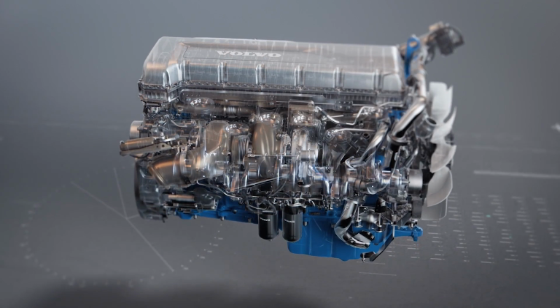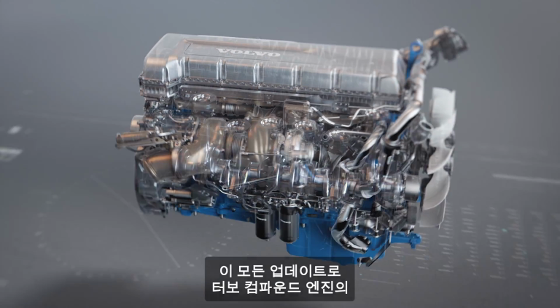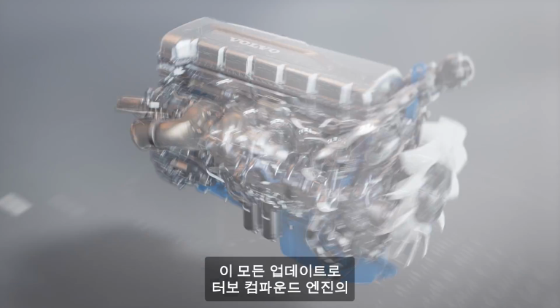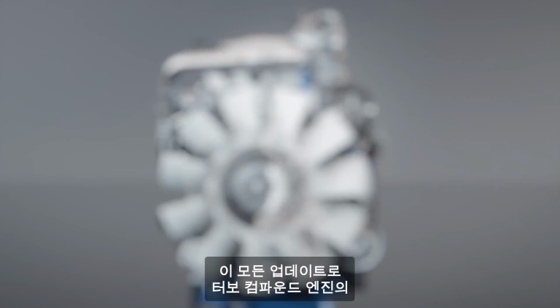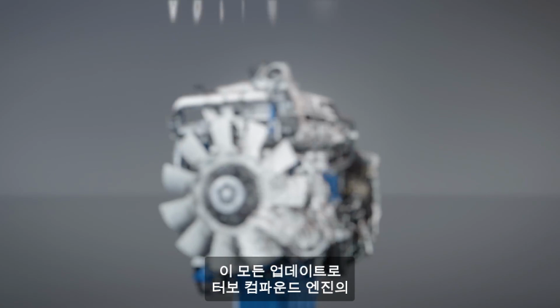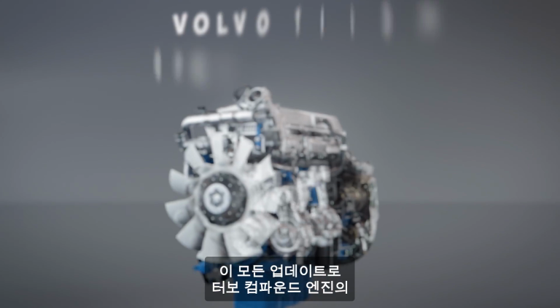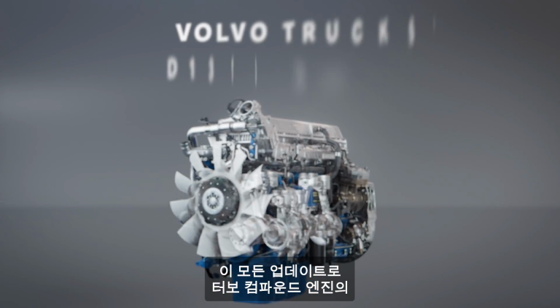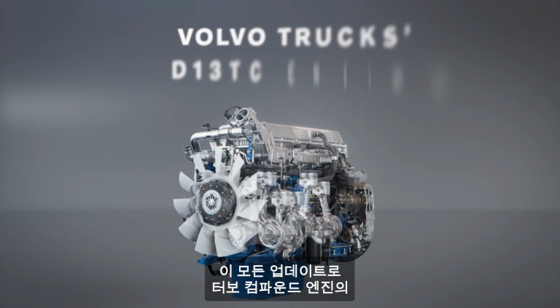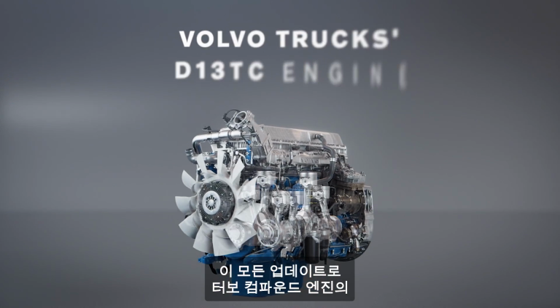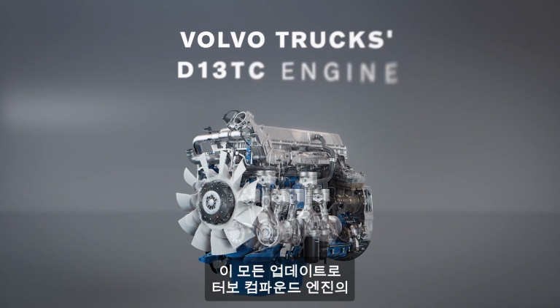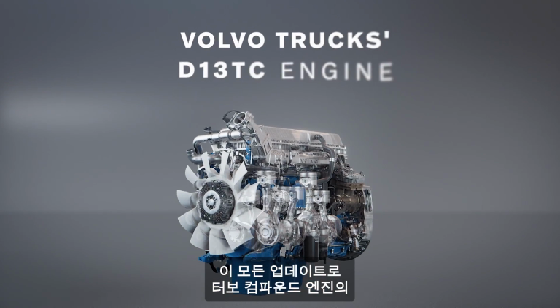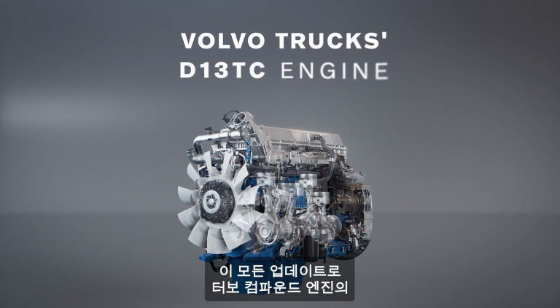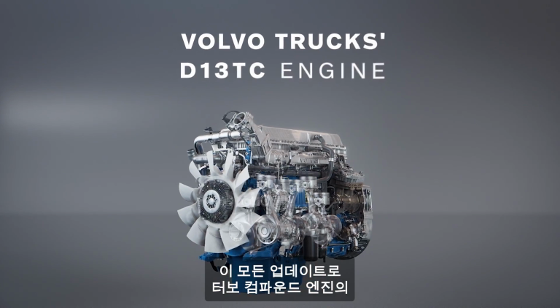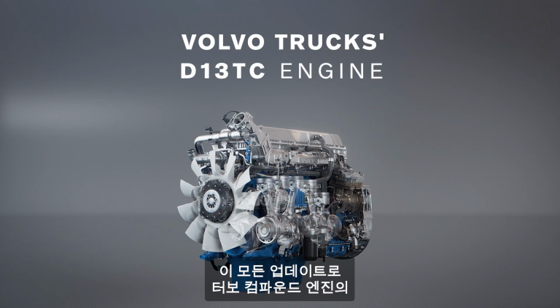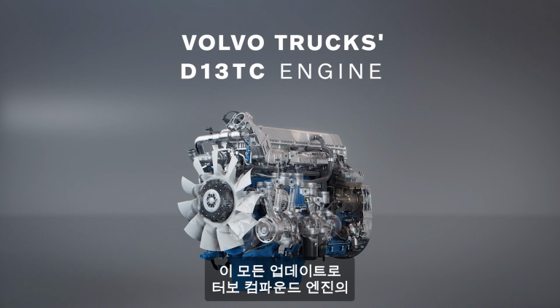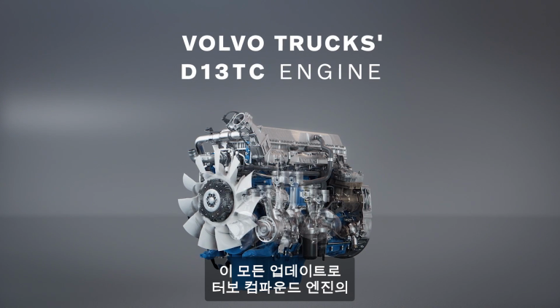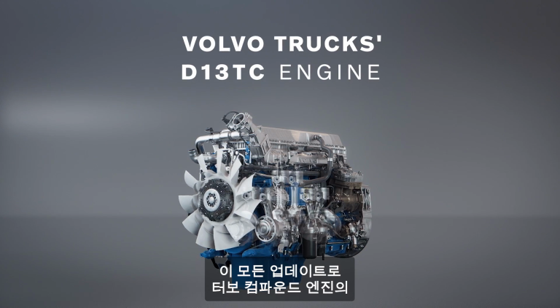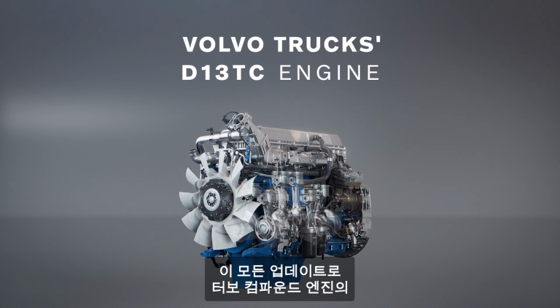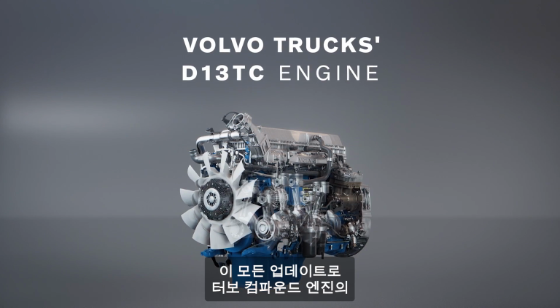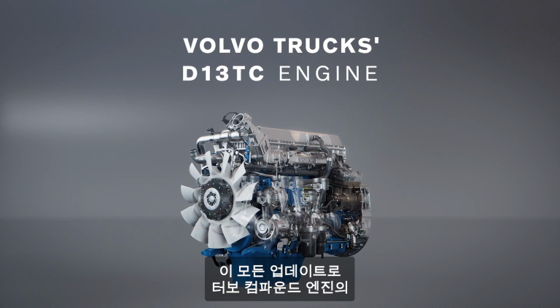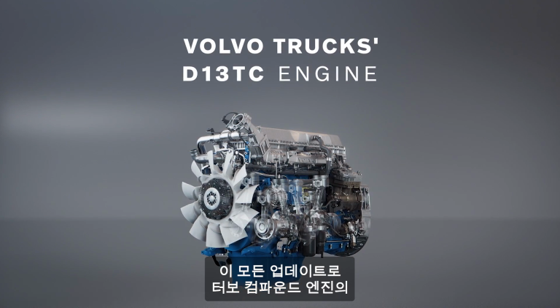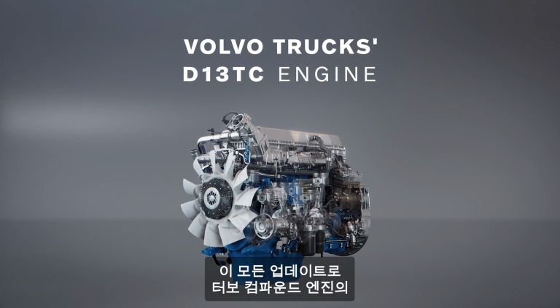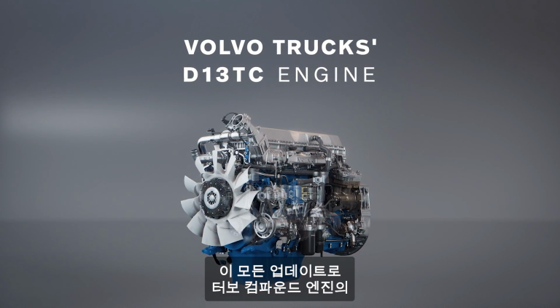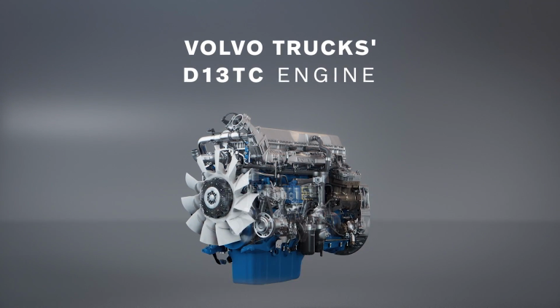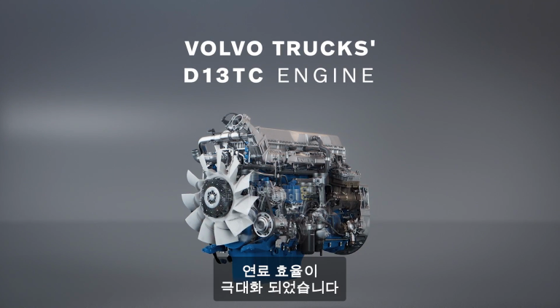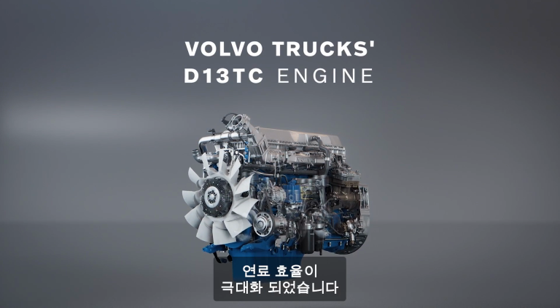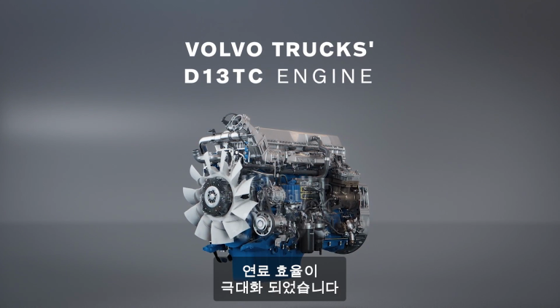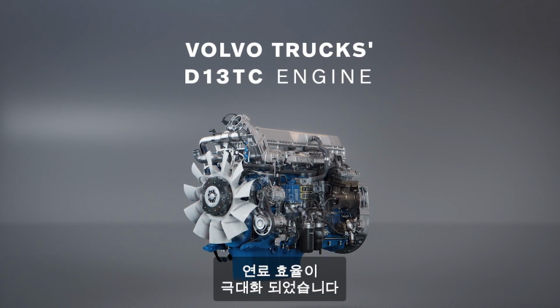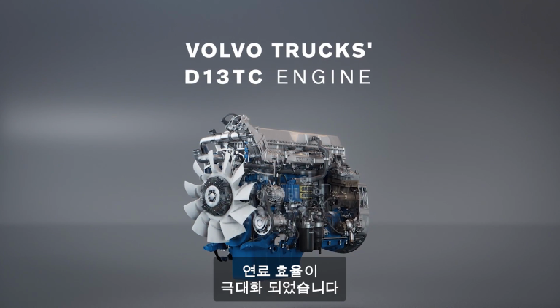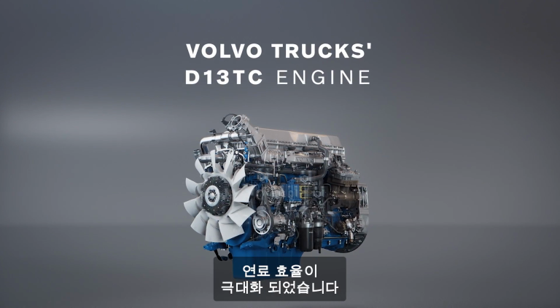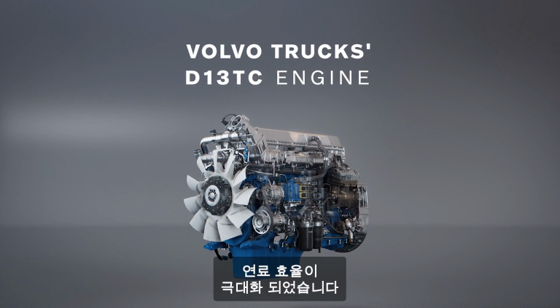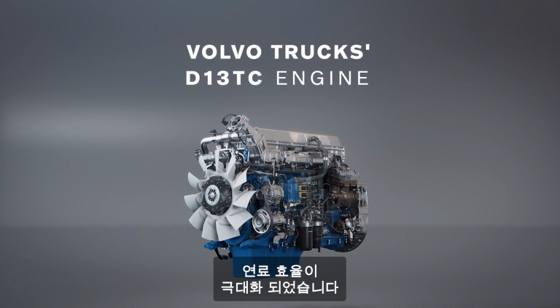Combined, these updates contribute to making the turbo compound engine even more fuel-efficient.